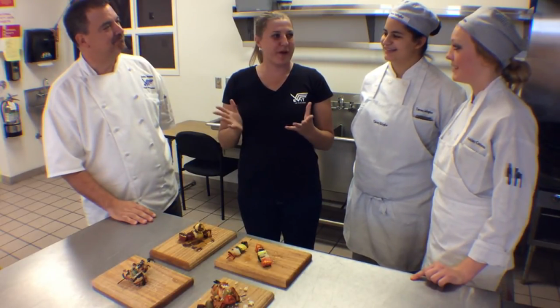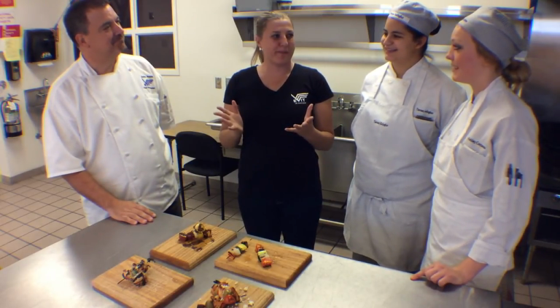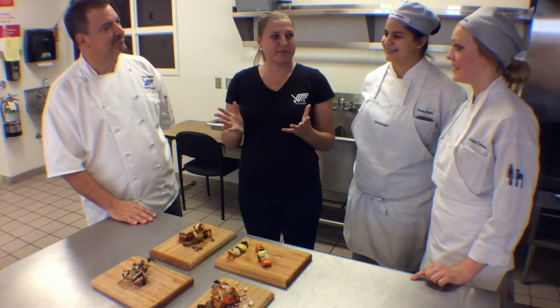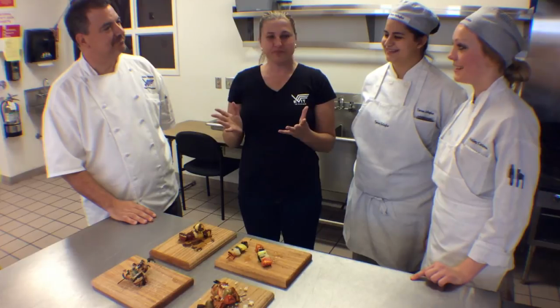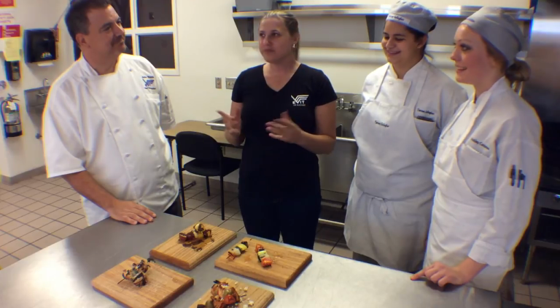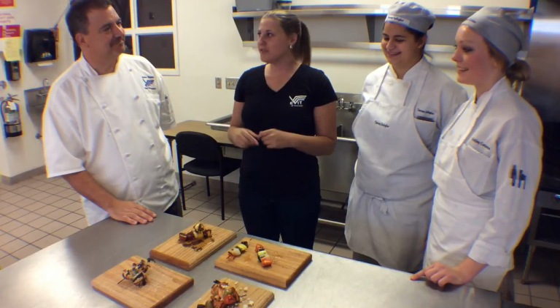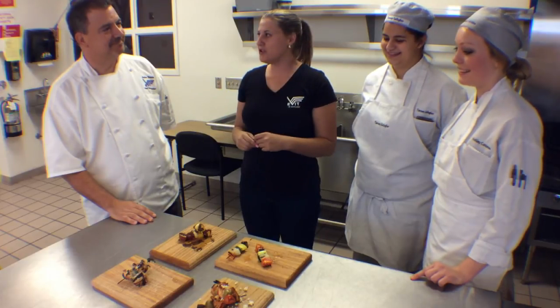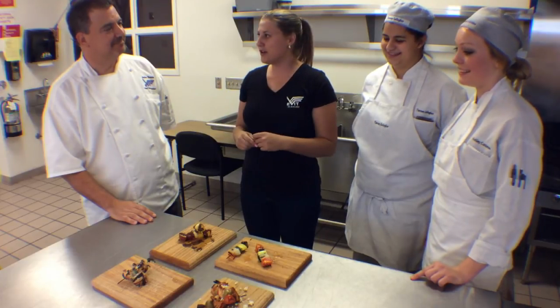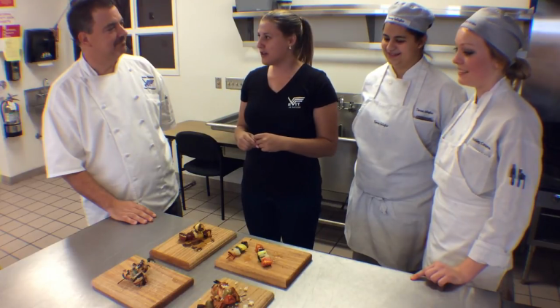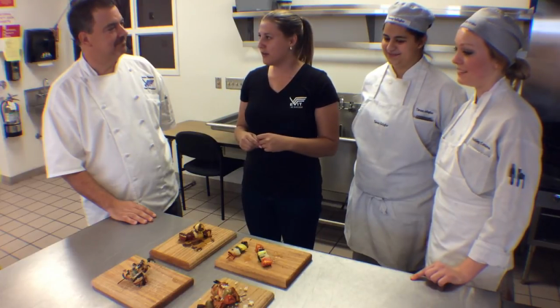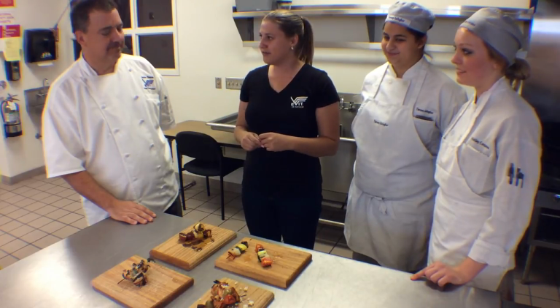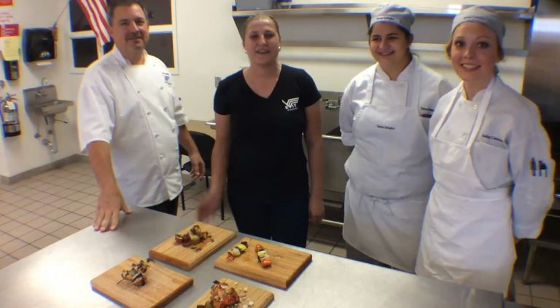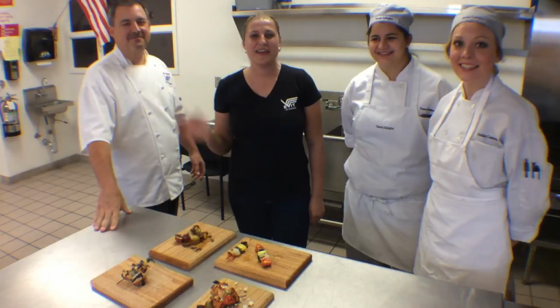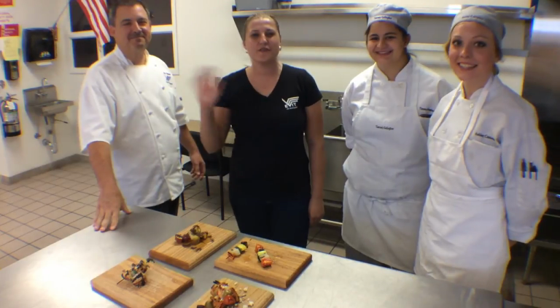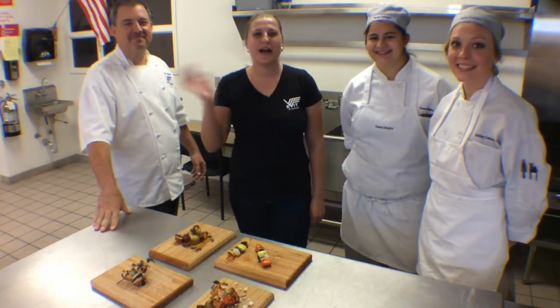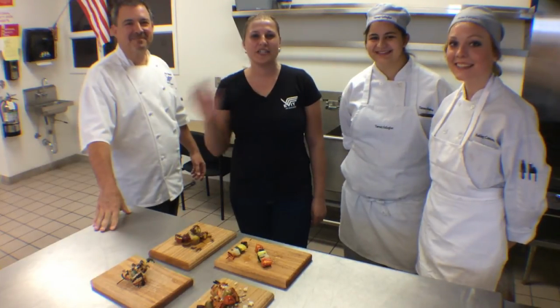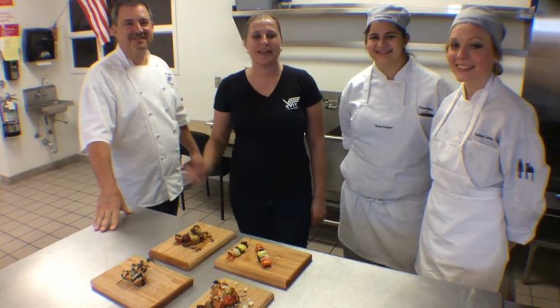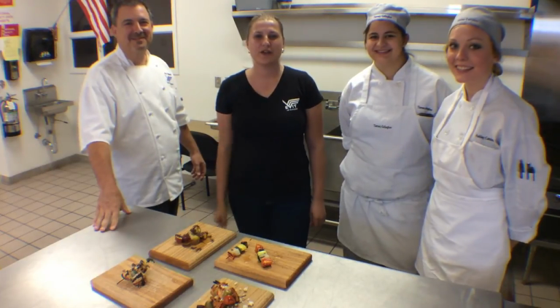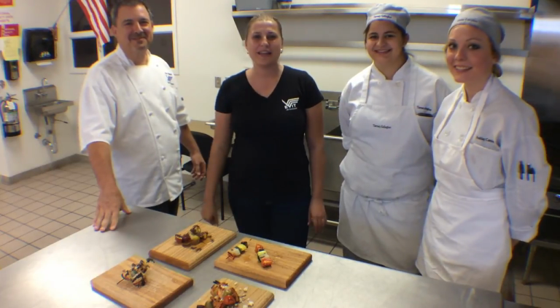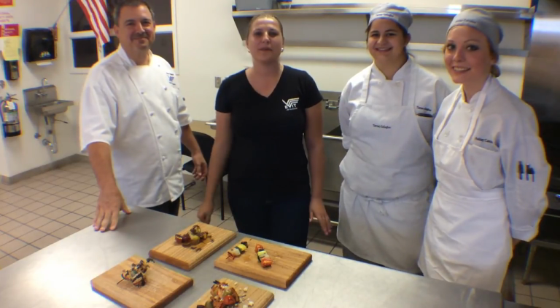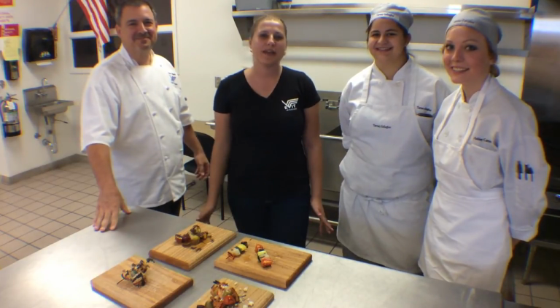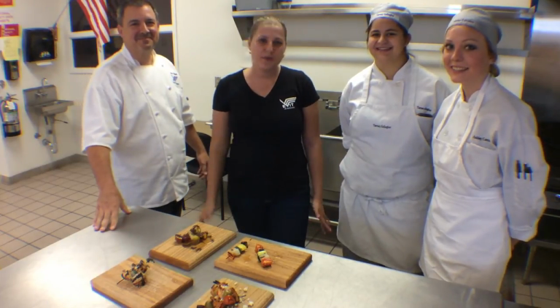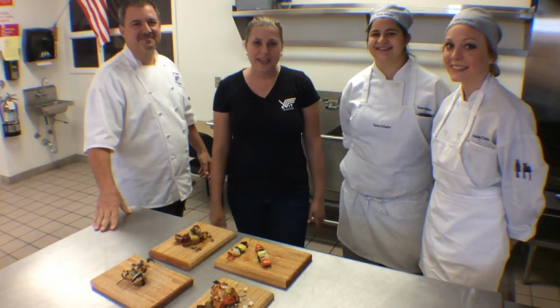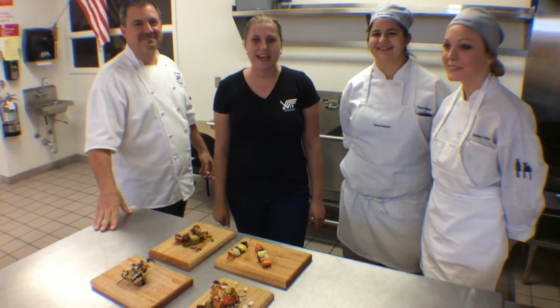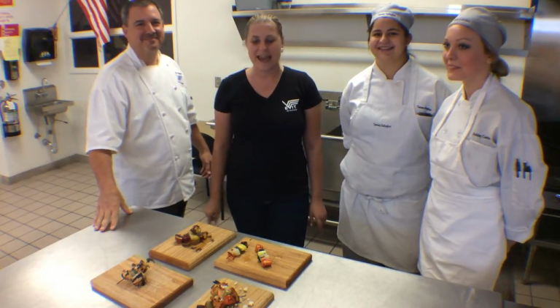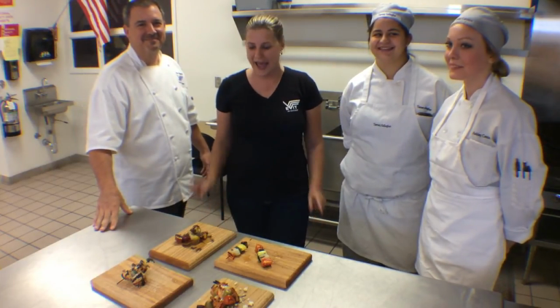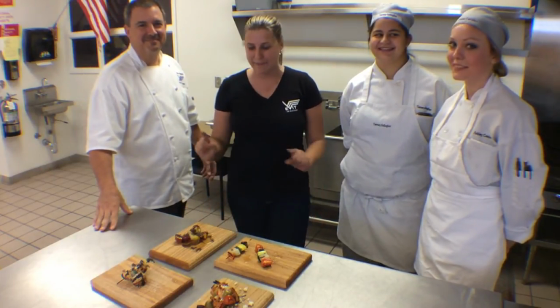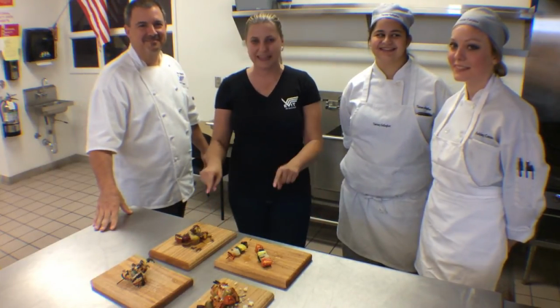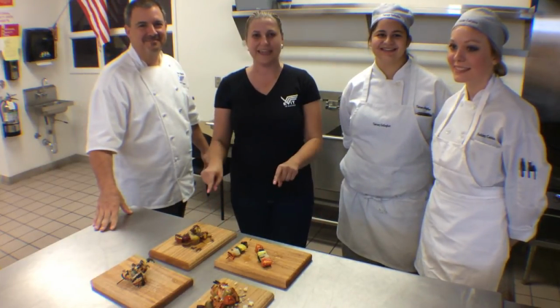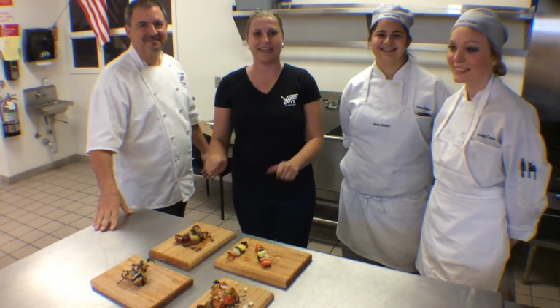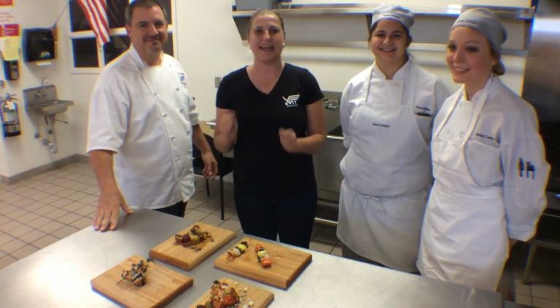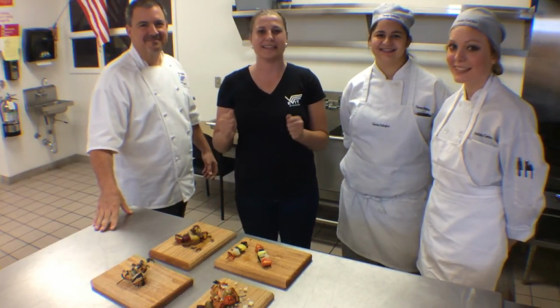Thanks for watching. Have a great Labor Day weekend and happy eating!